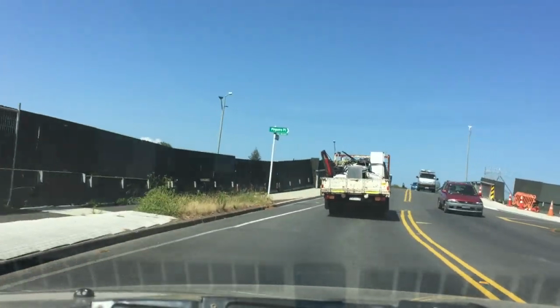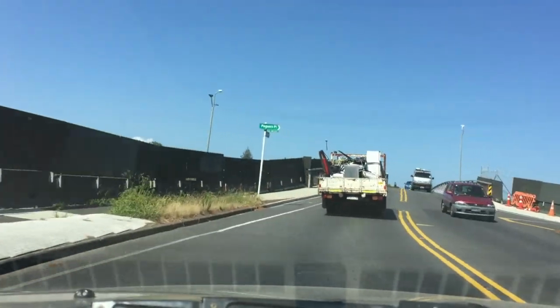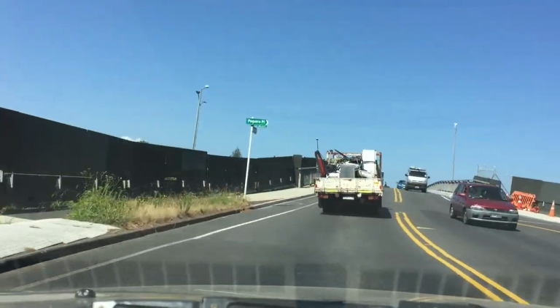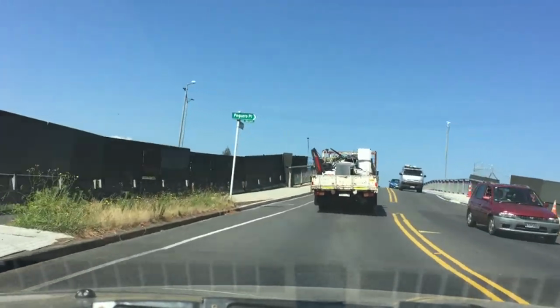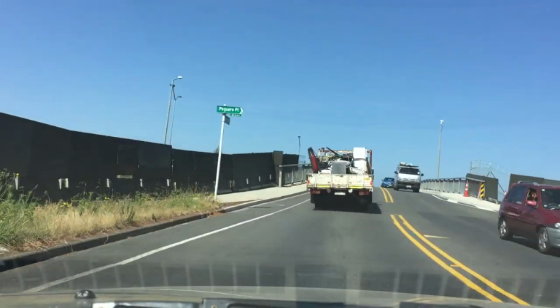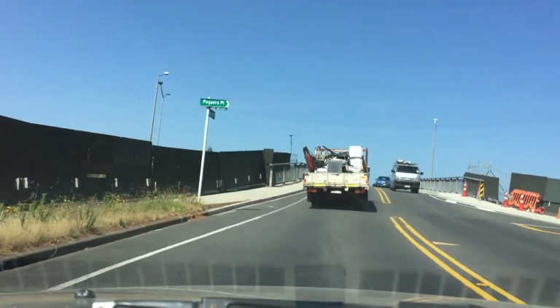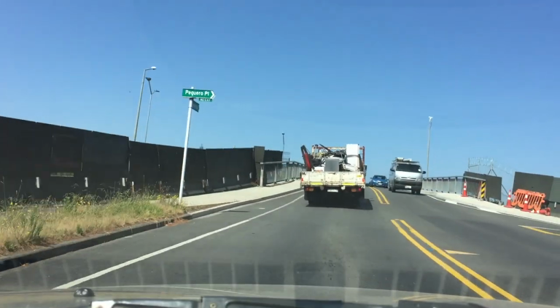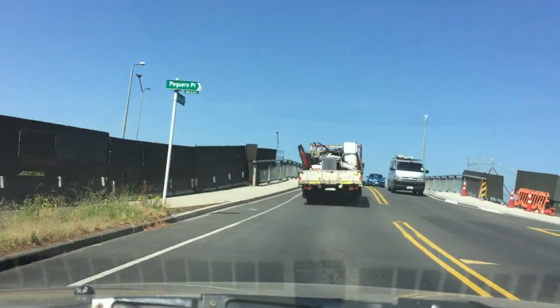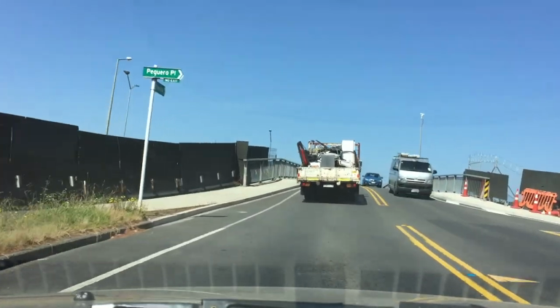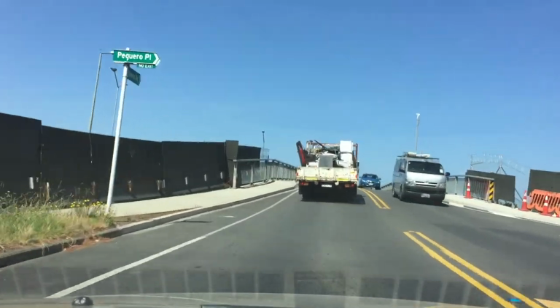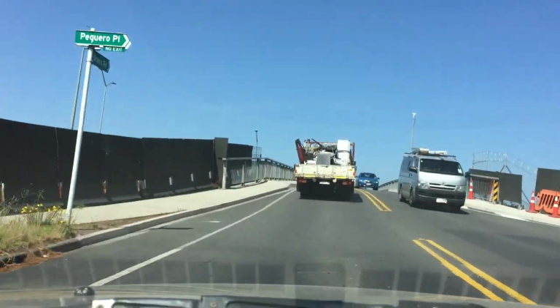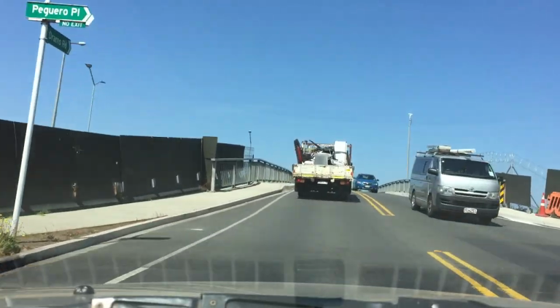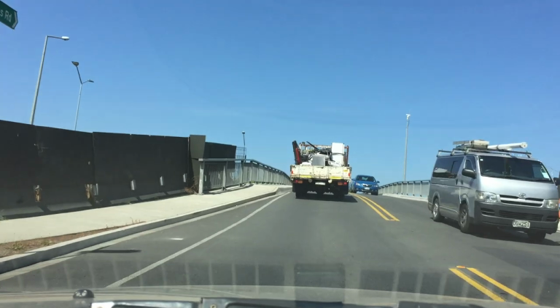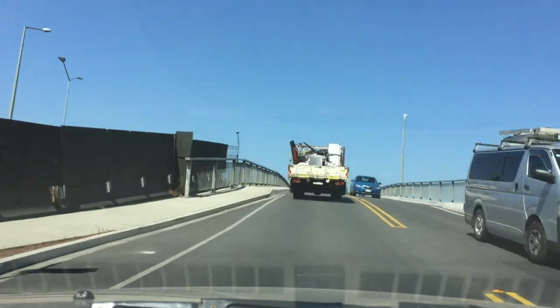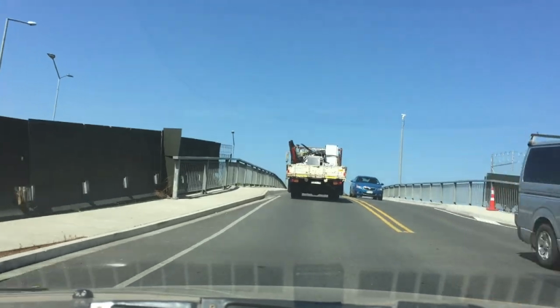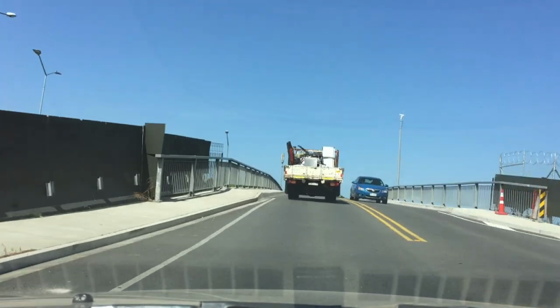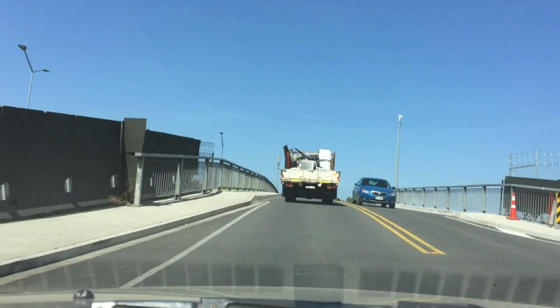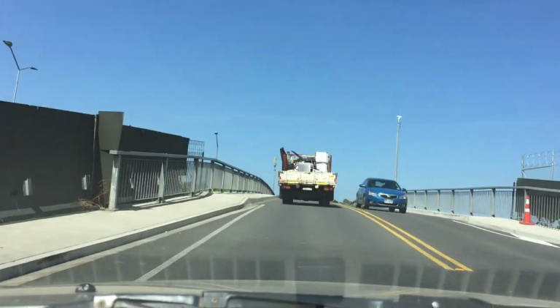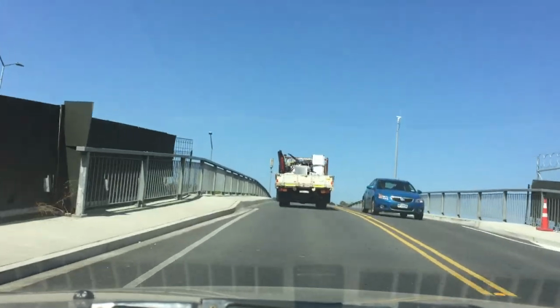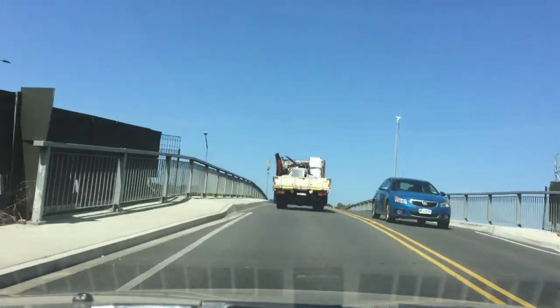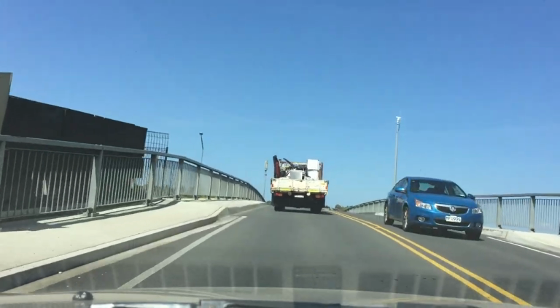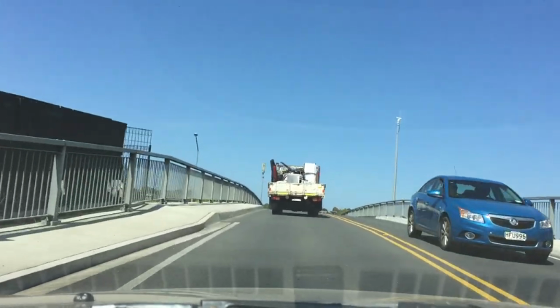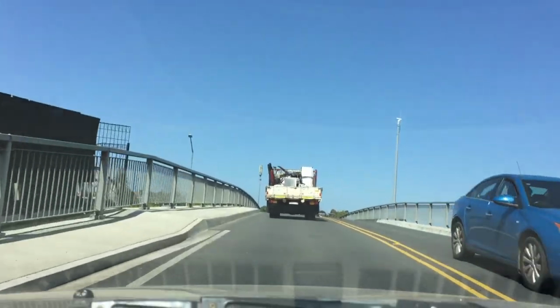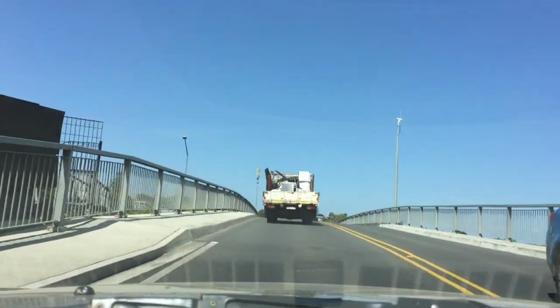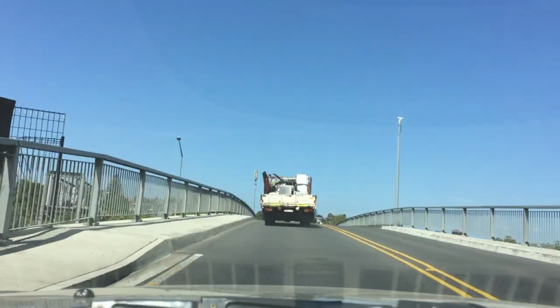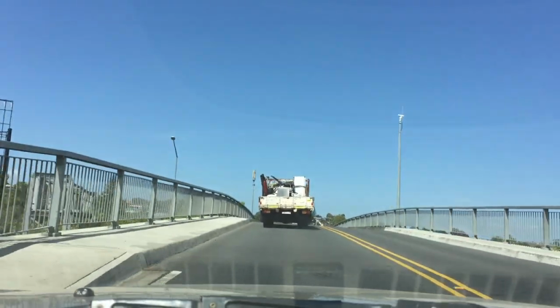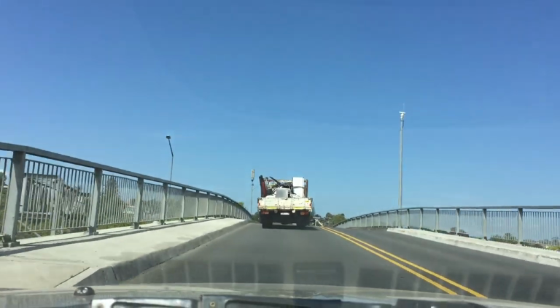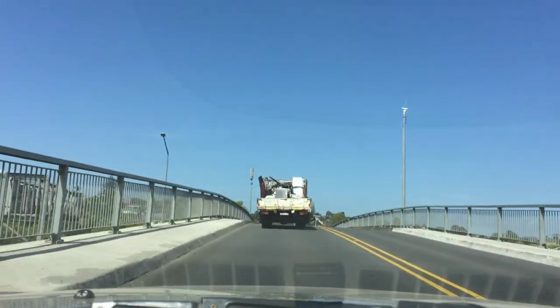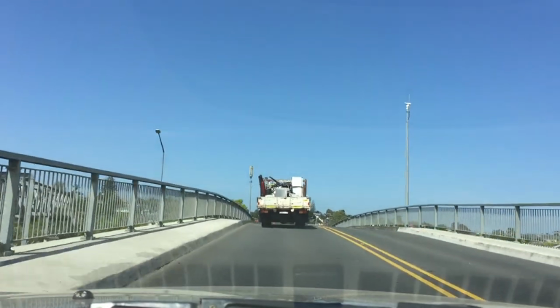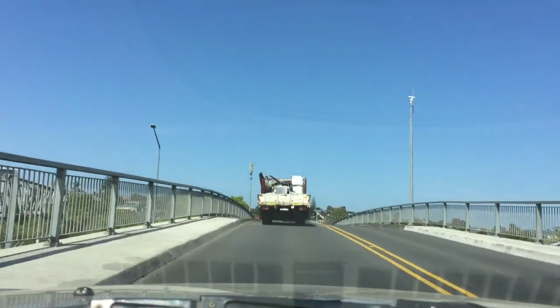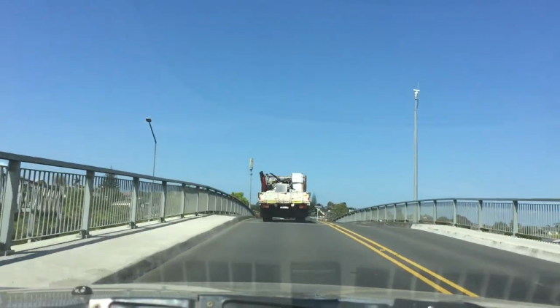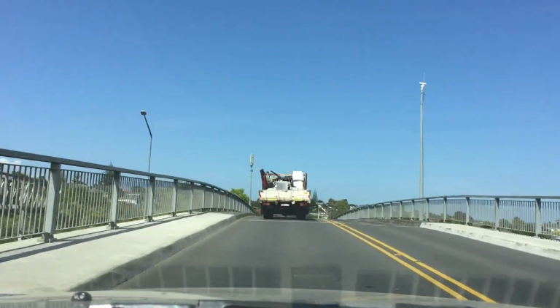We're crossing the bridge over Motorway 1.